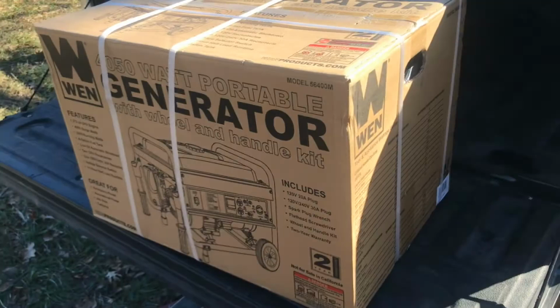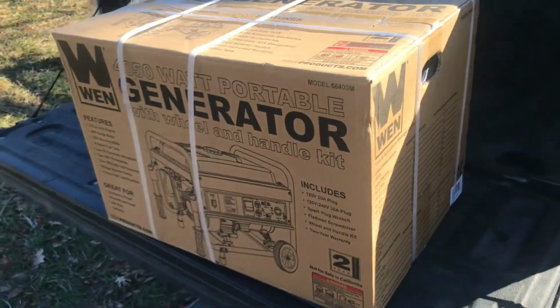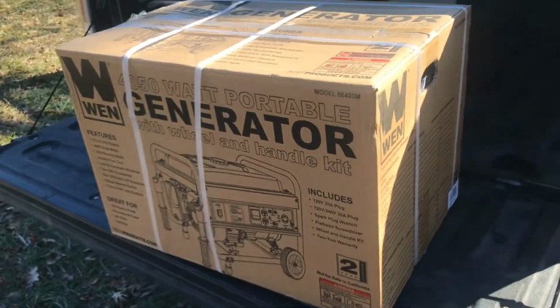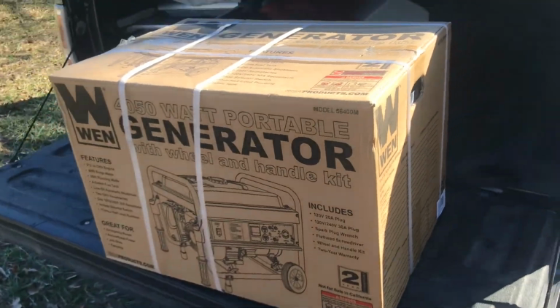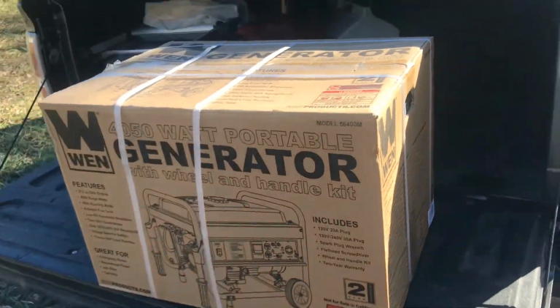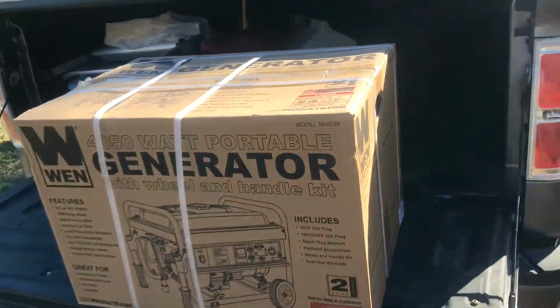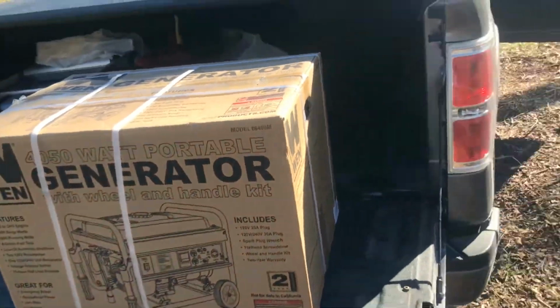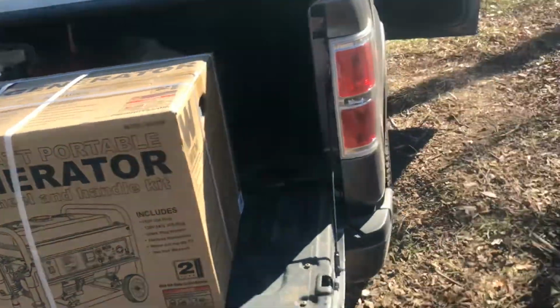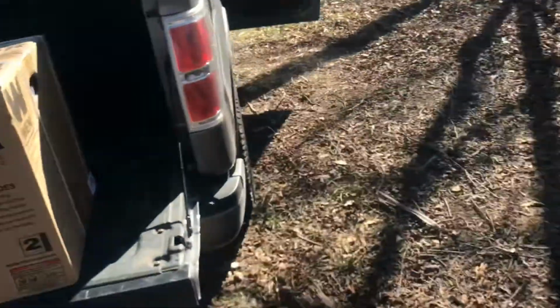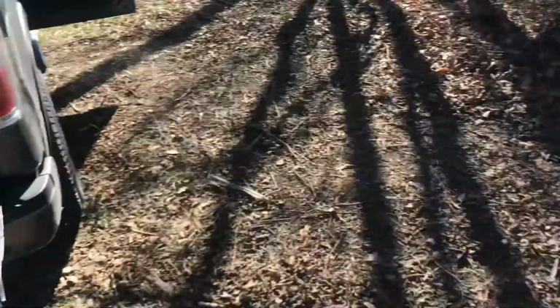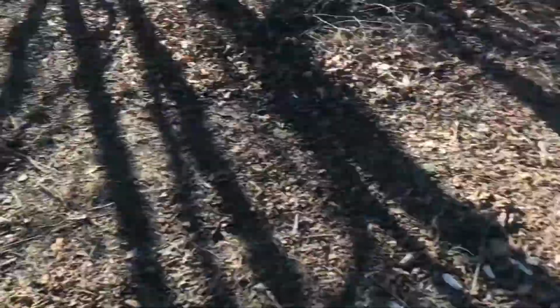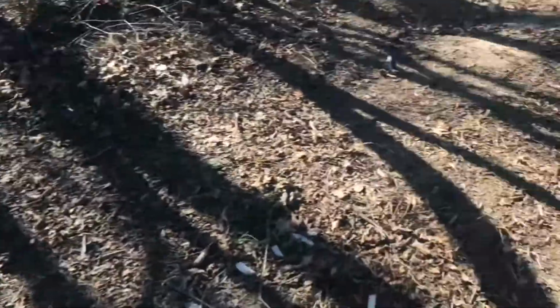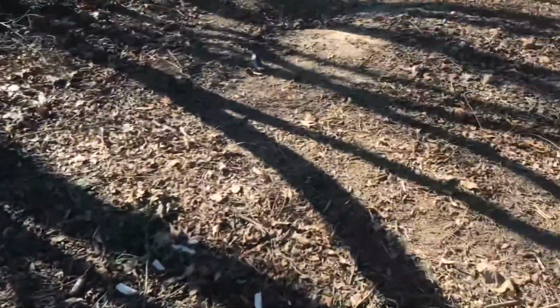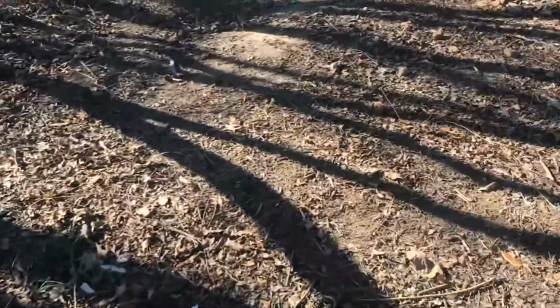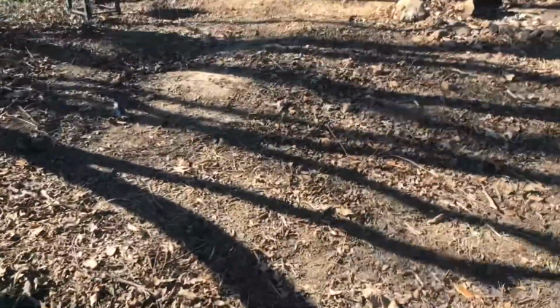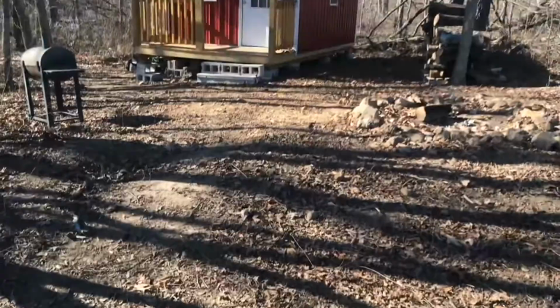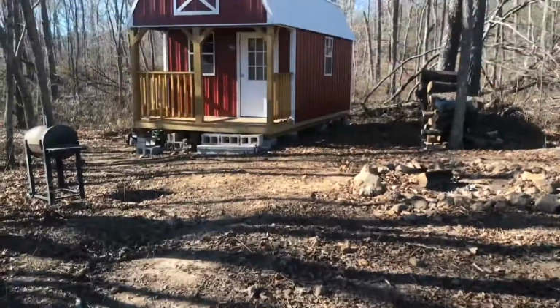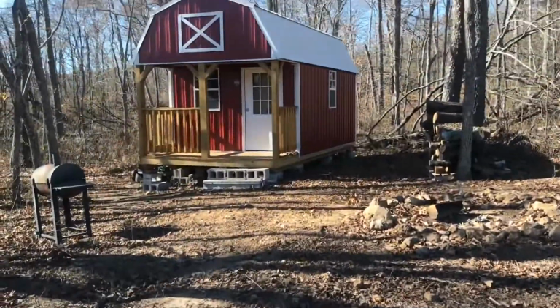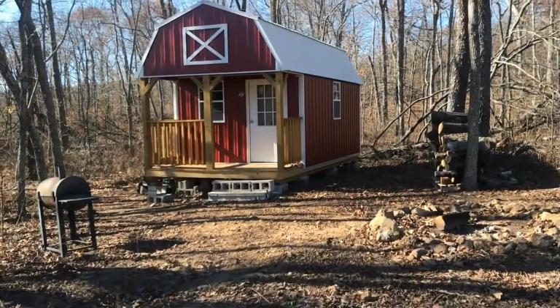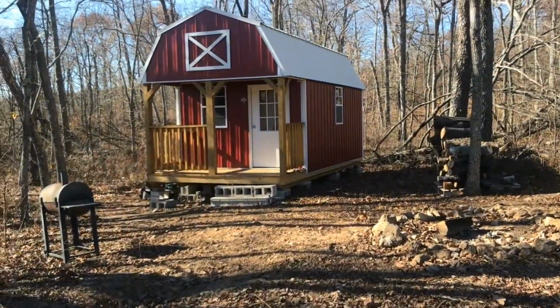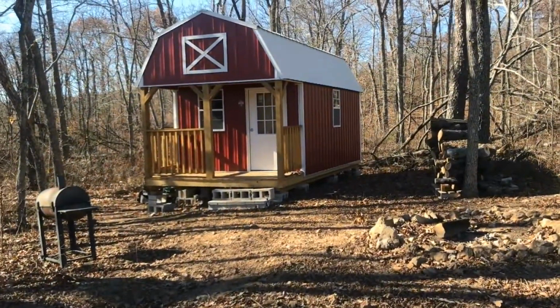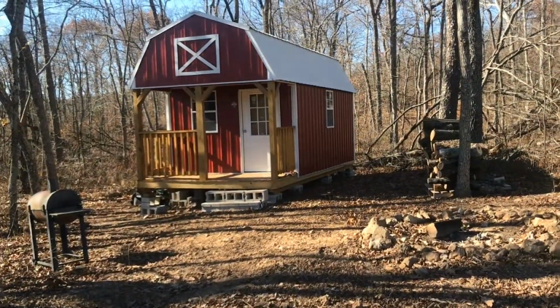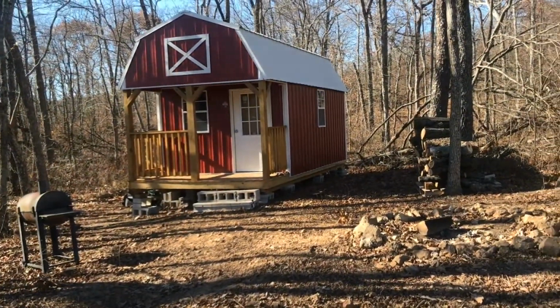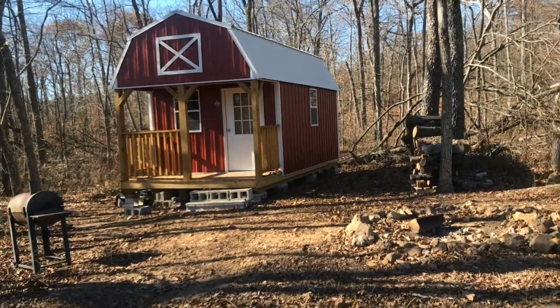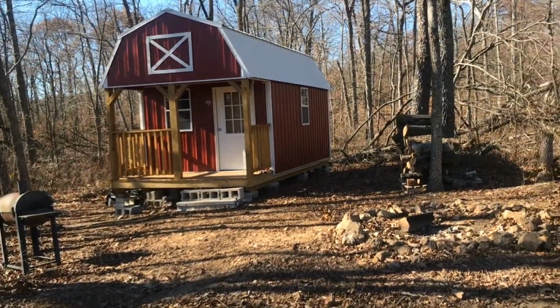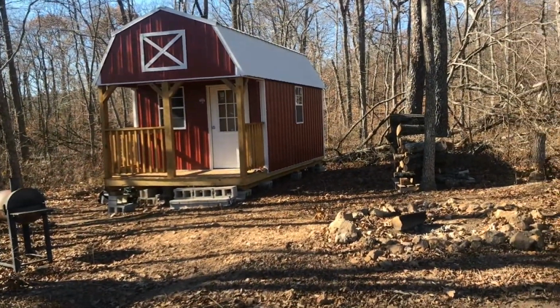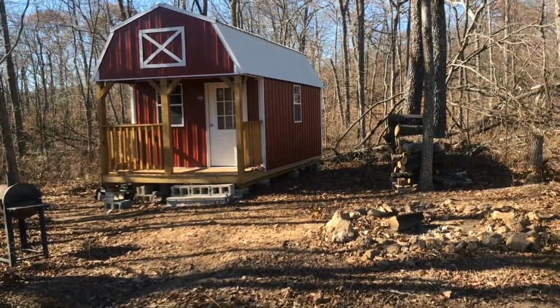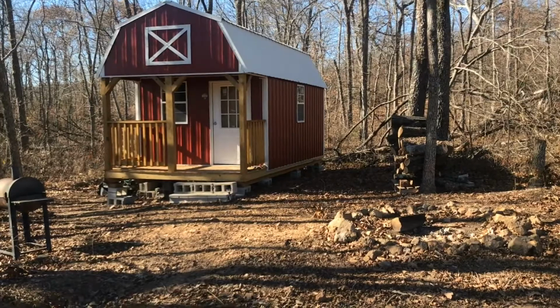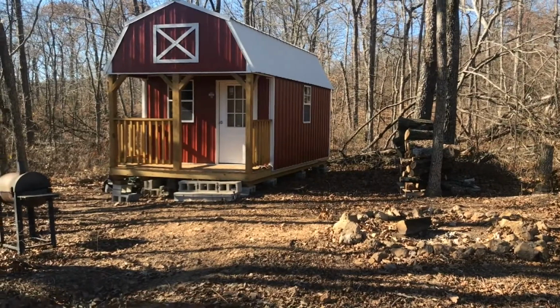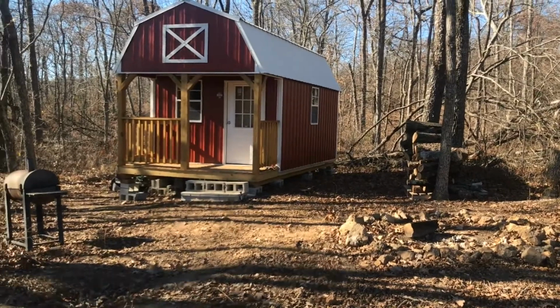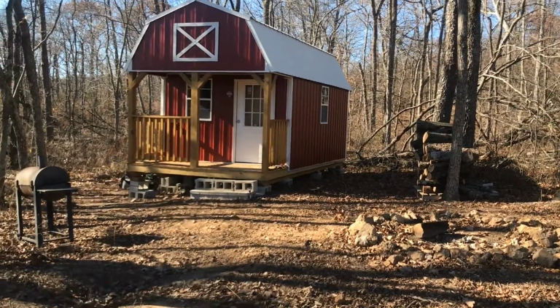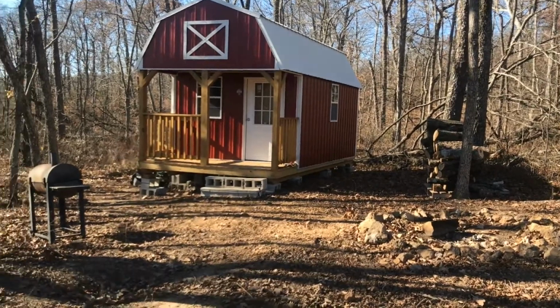We ended up buying a new generator. It was on sale for $189 — regular price was $369. We're pretty excited about it. We'll get it put together, get it running, start on some insulation, and I'll show you guys what we got done.